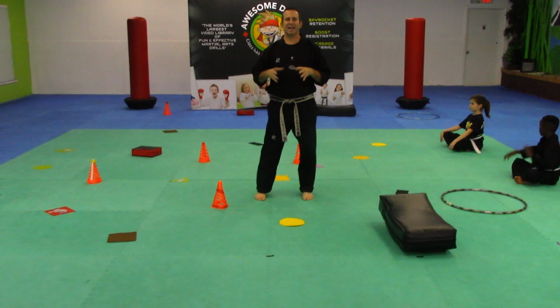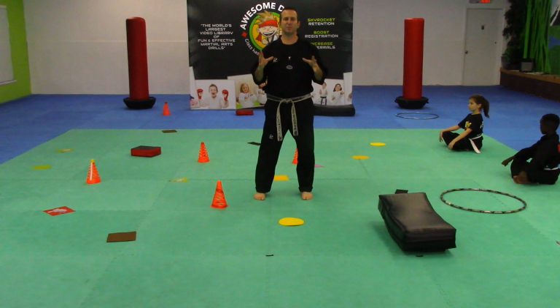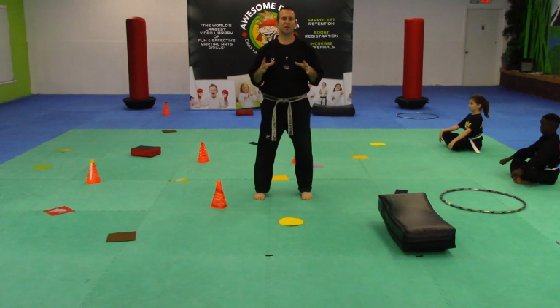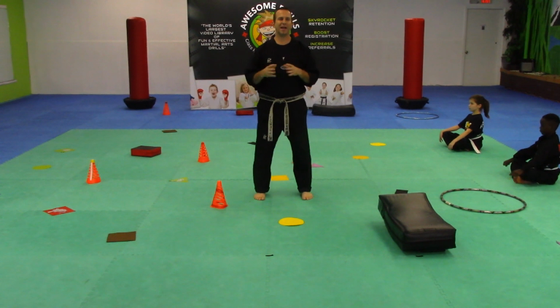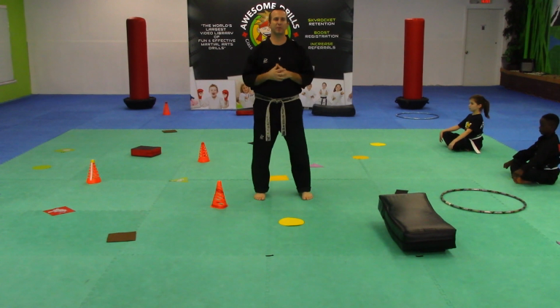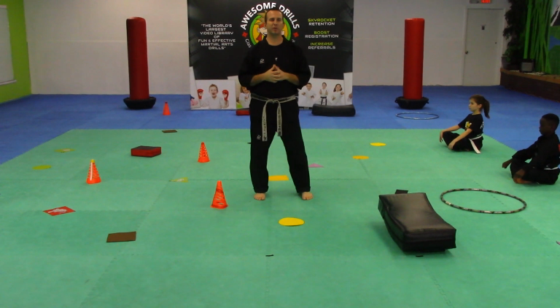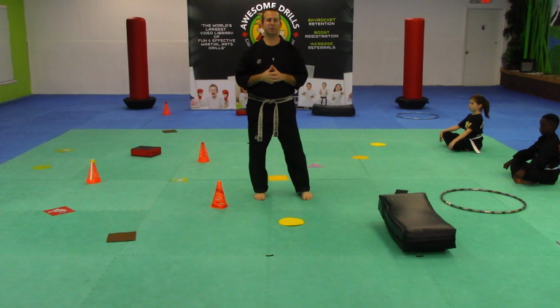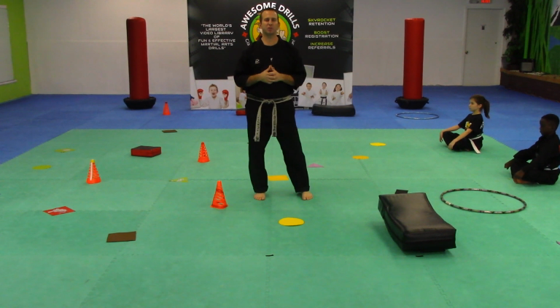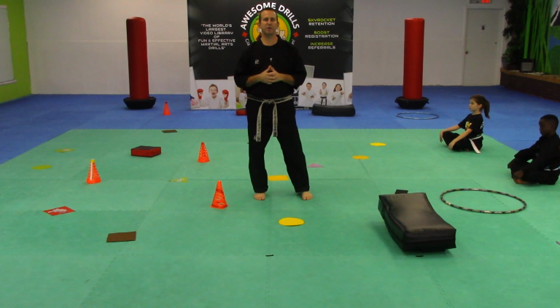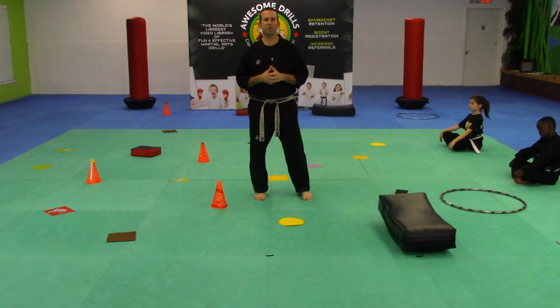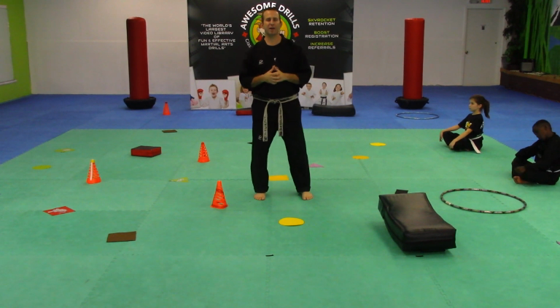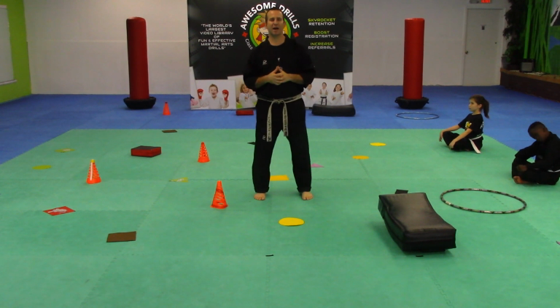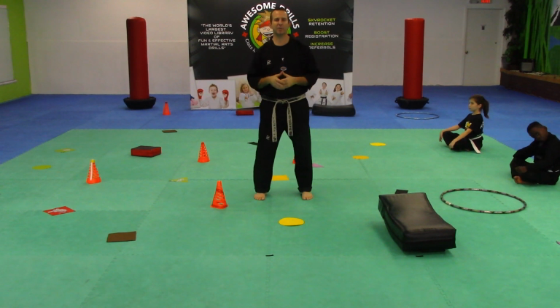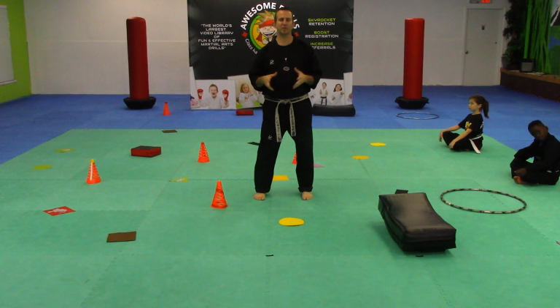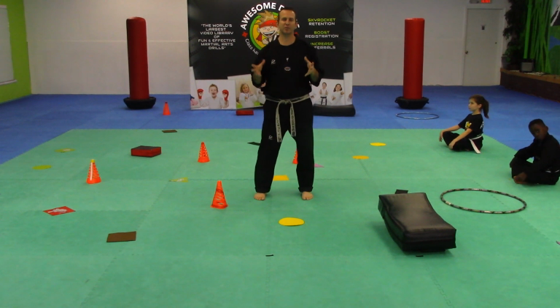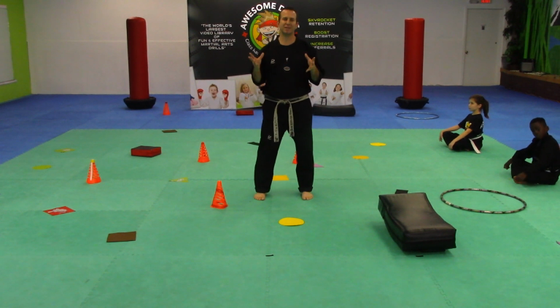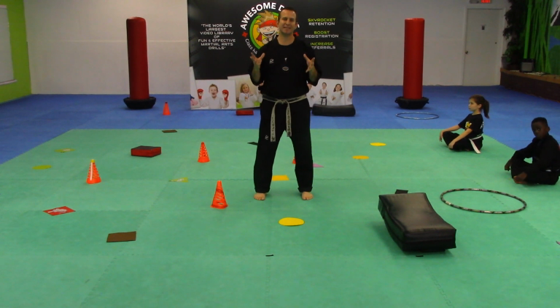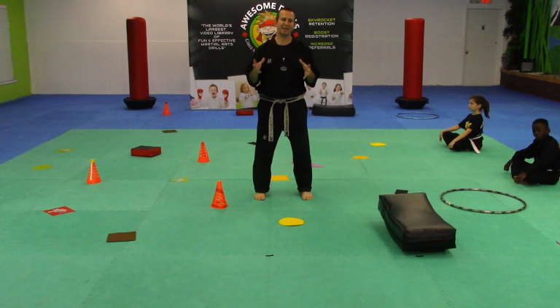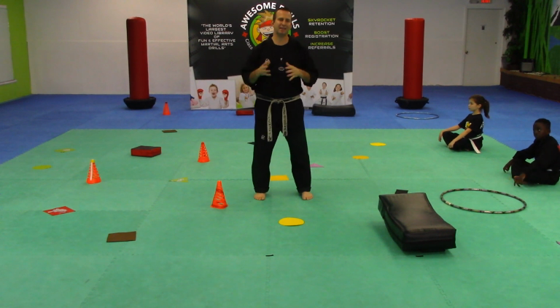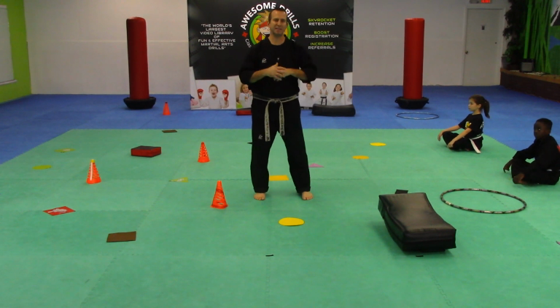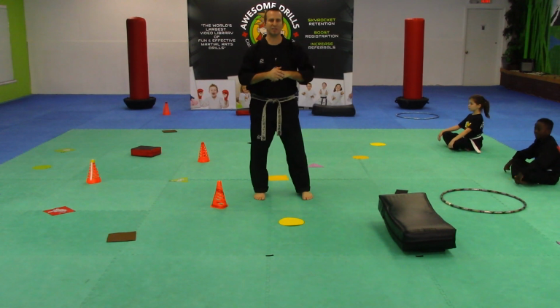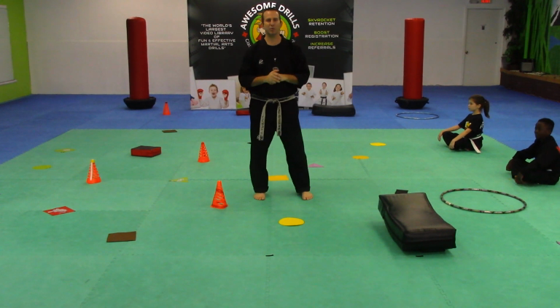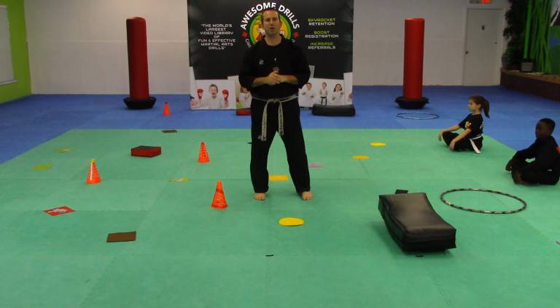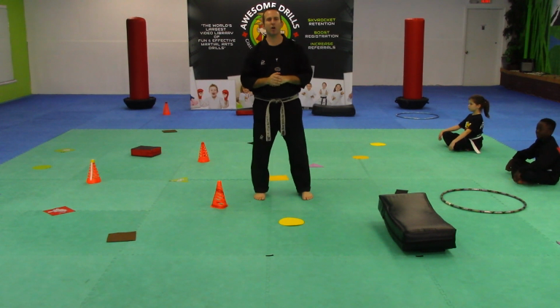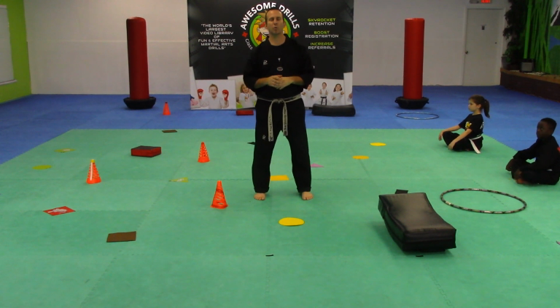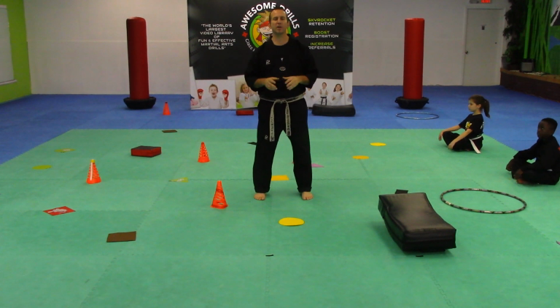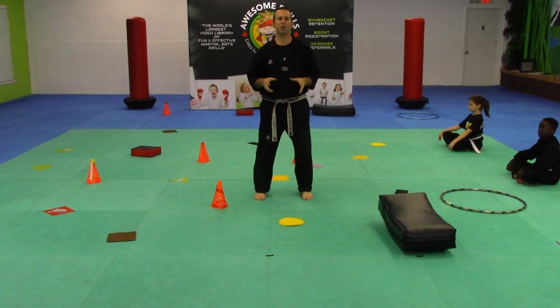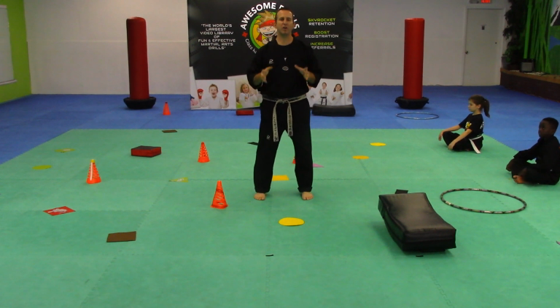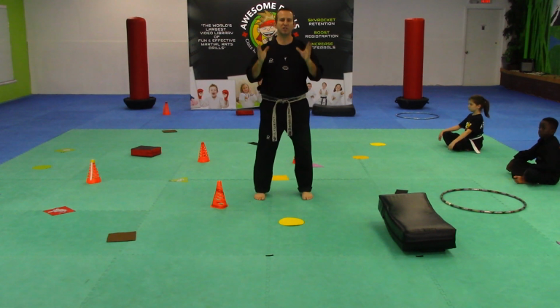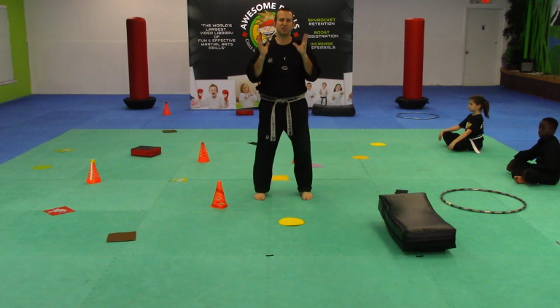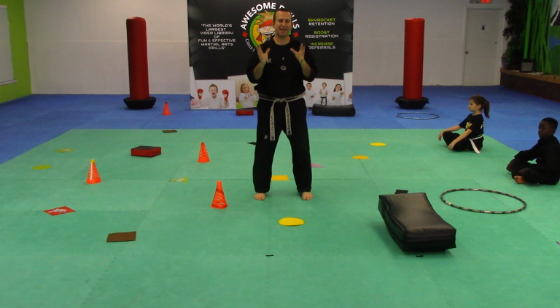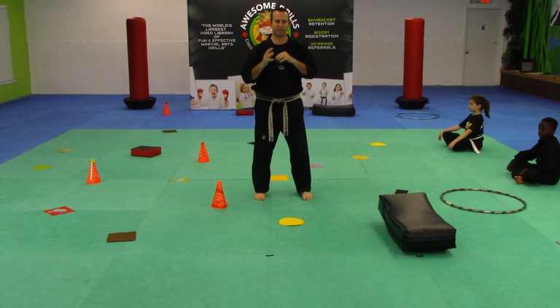Hey guys, welcome back. I'm Tony with DojoHero.com and our little senseis. We are working on shapes.